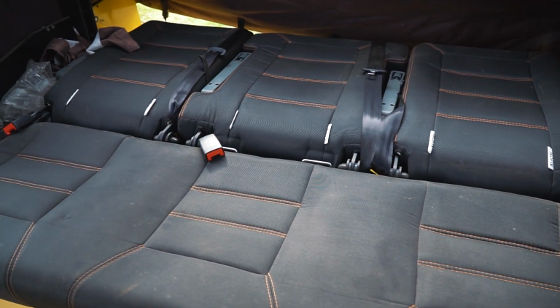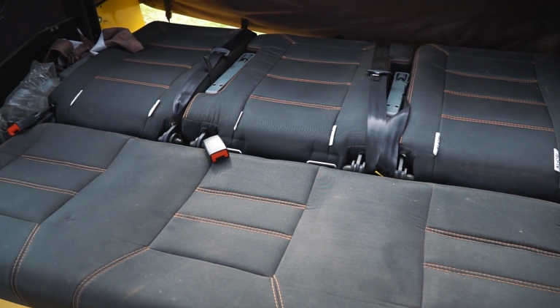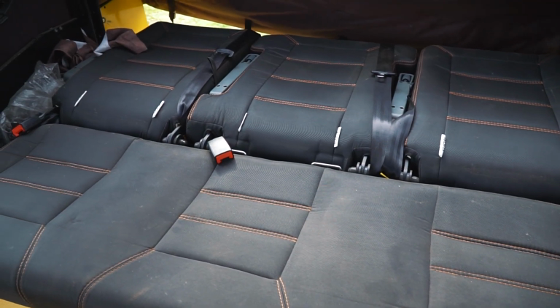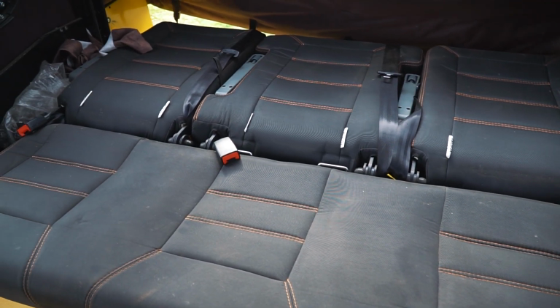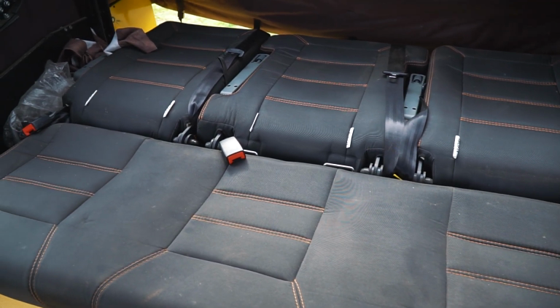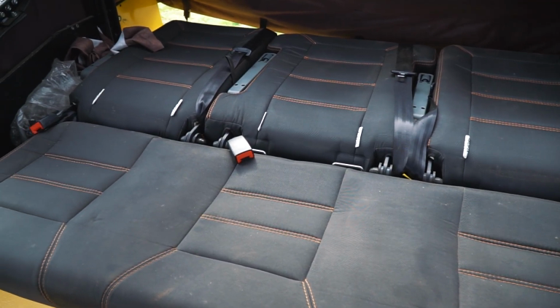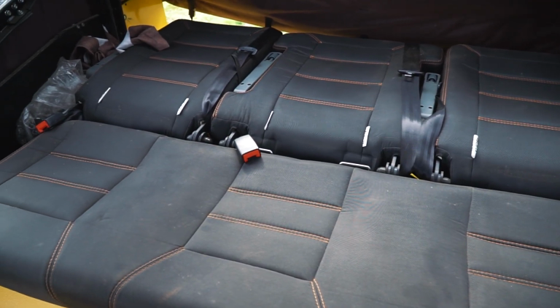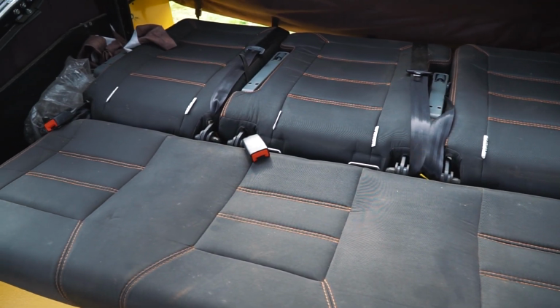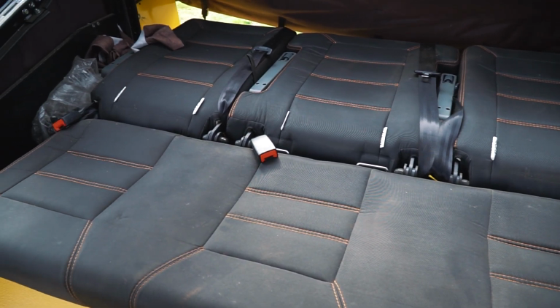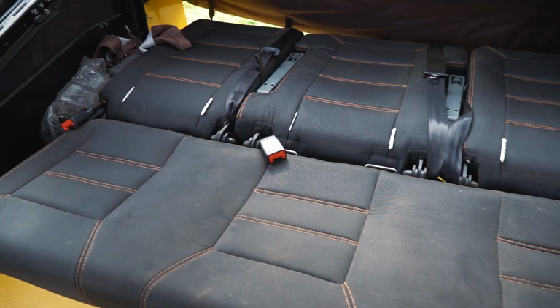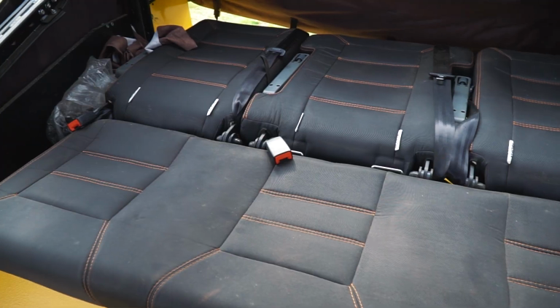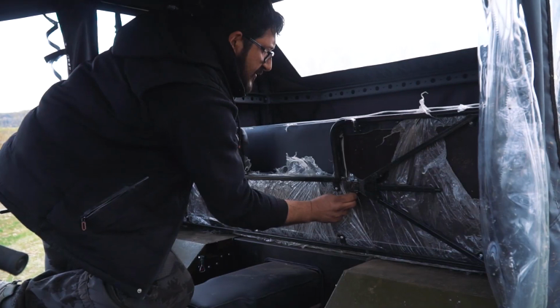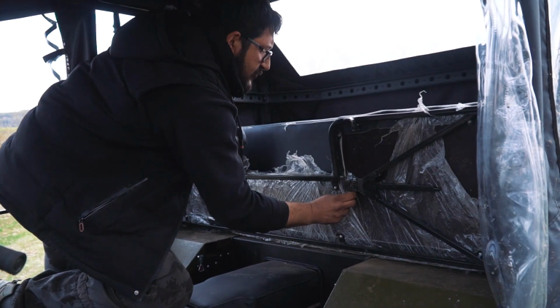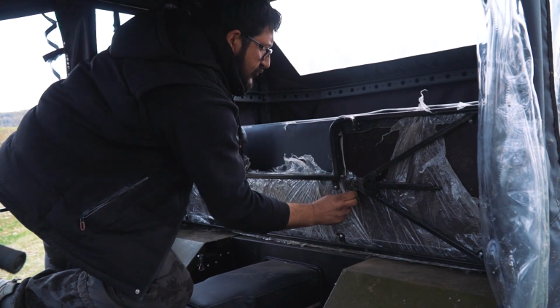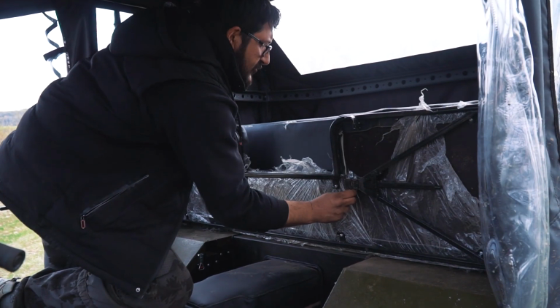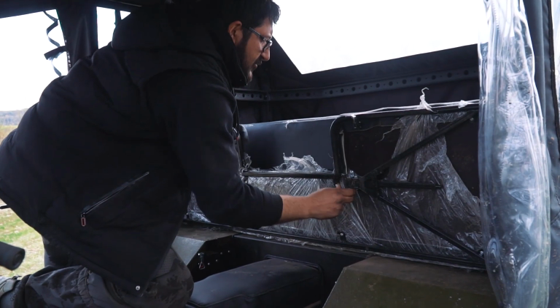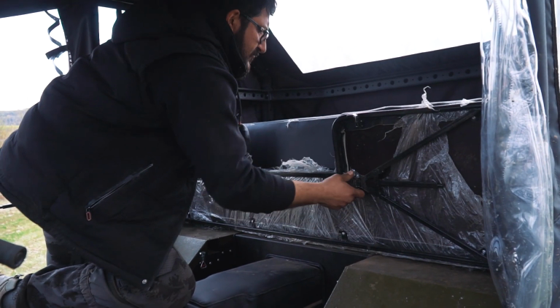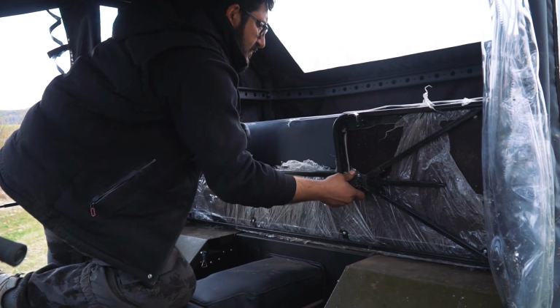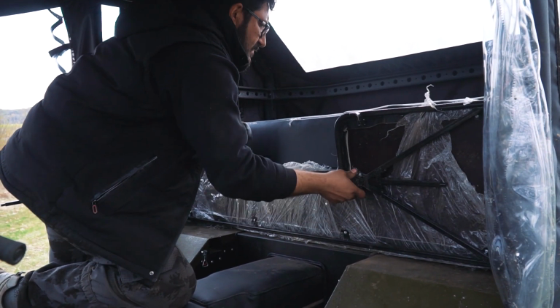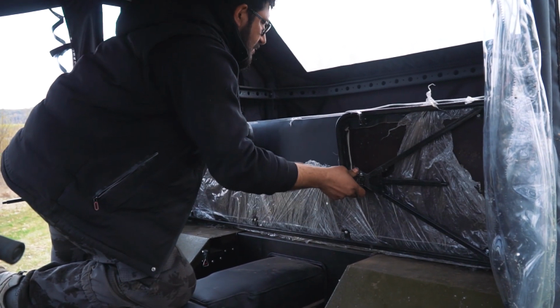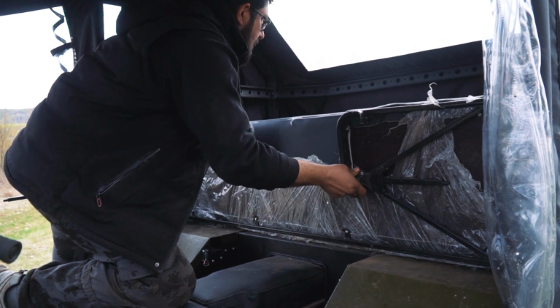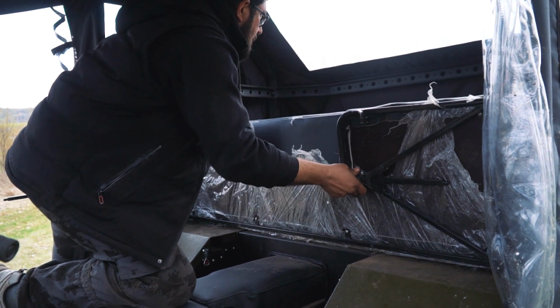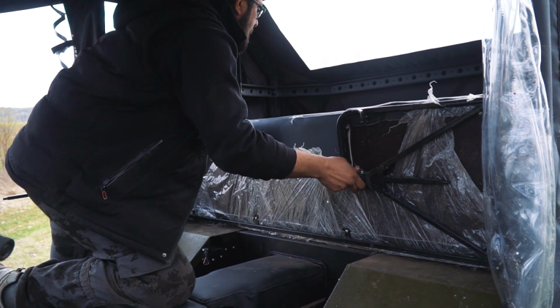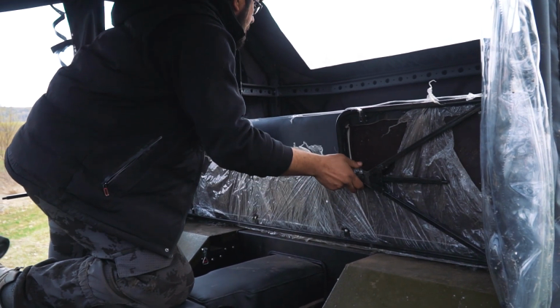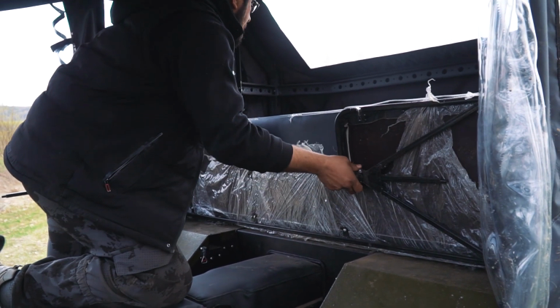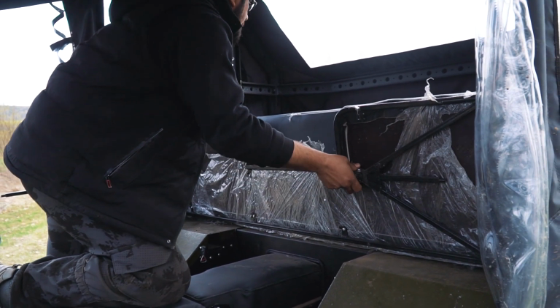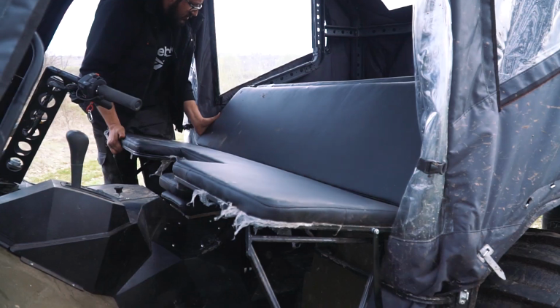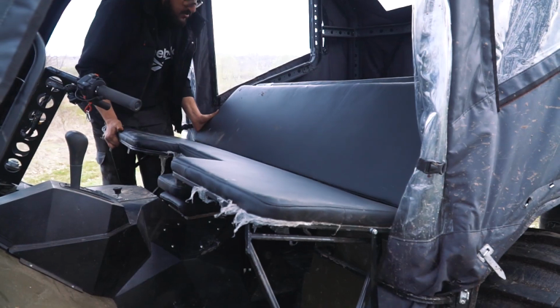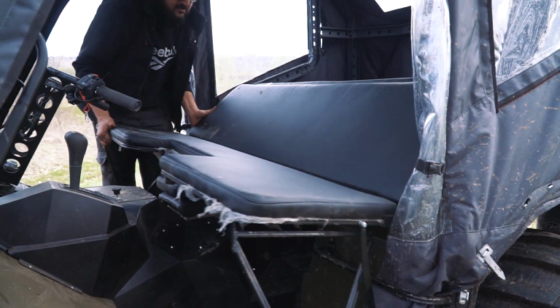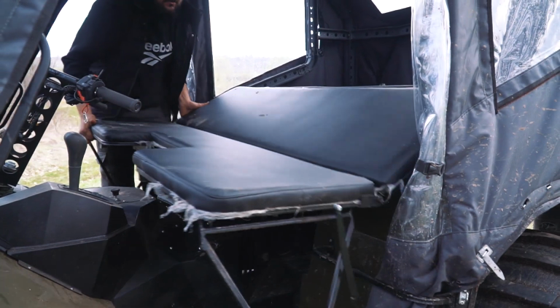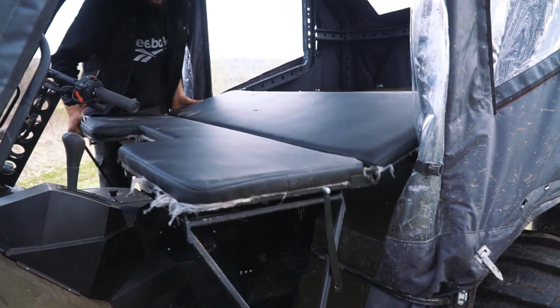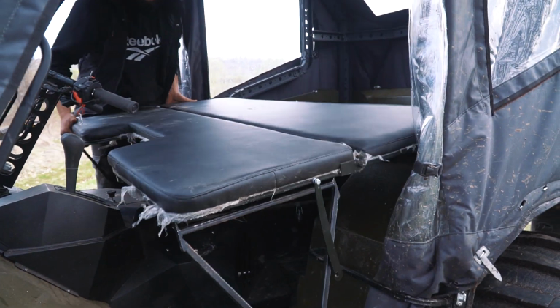By the way the seat can be transformed into a flat platform providing comfortable sleeping berths. The cheaper model also has such a feature, though the seat there is not so comfortable as we can see.